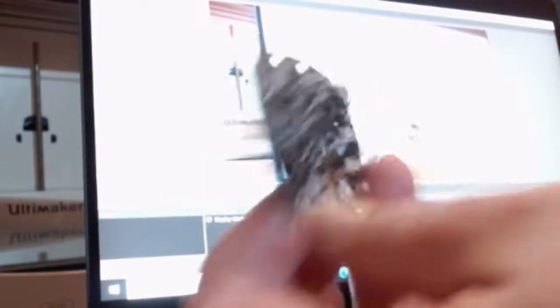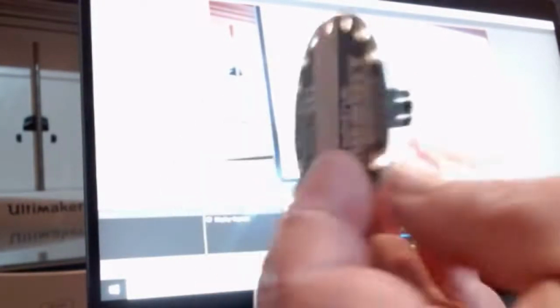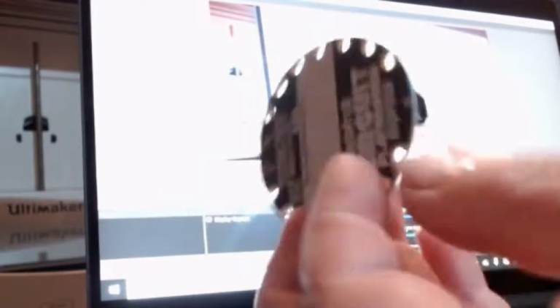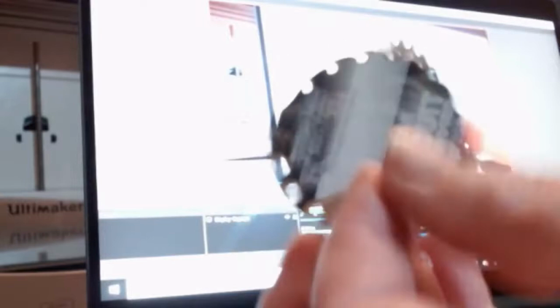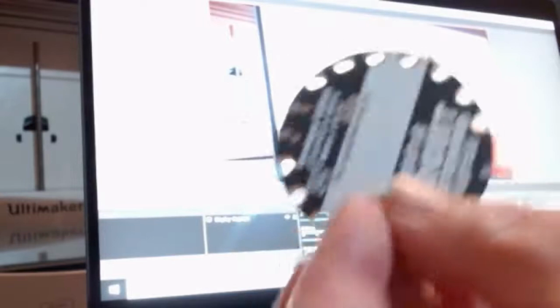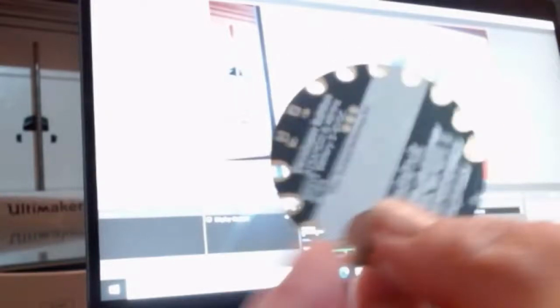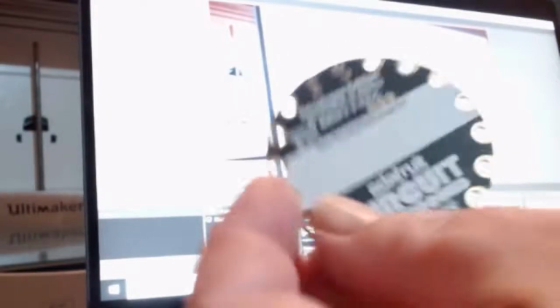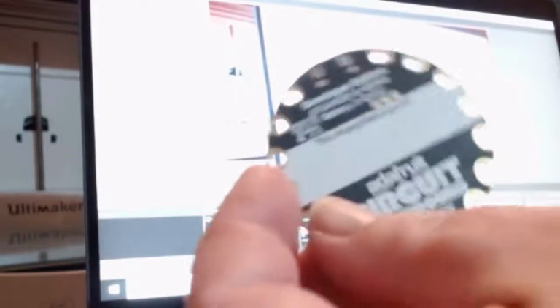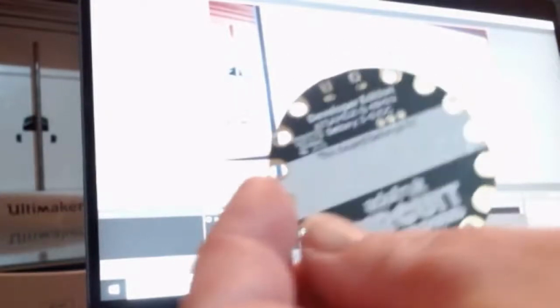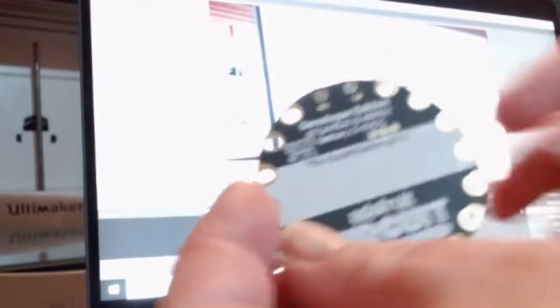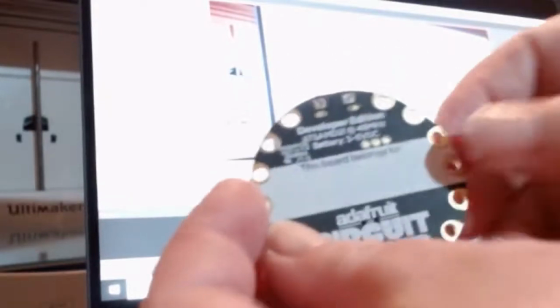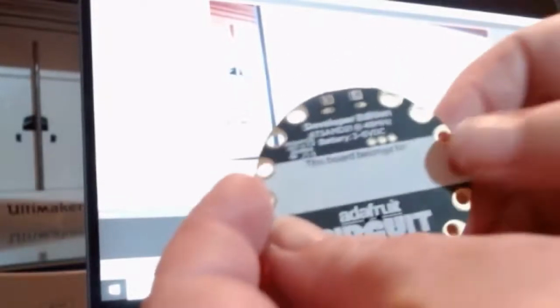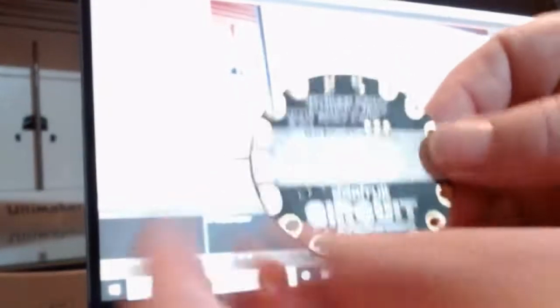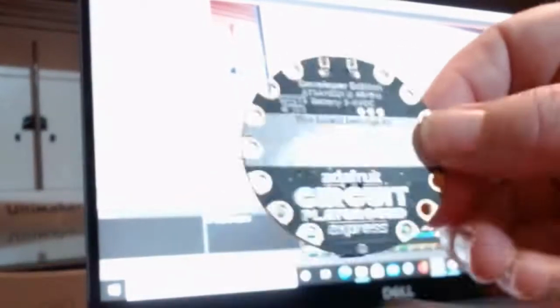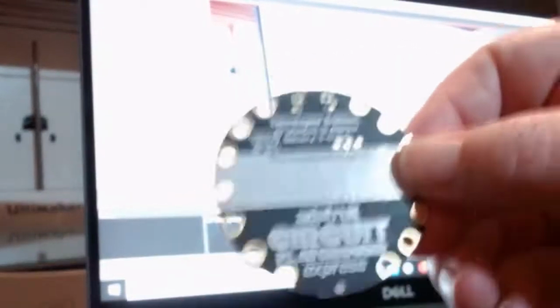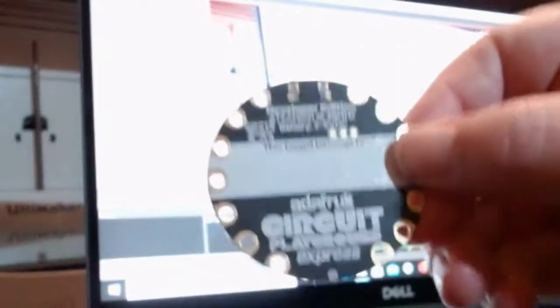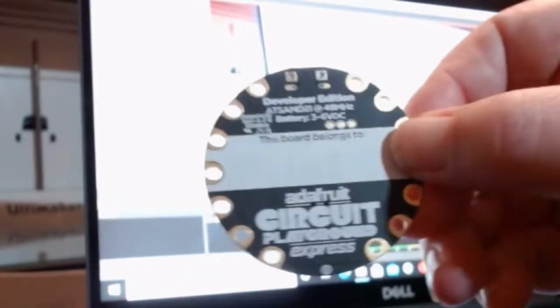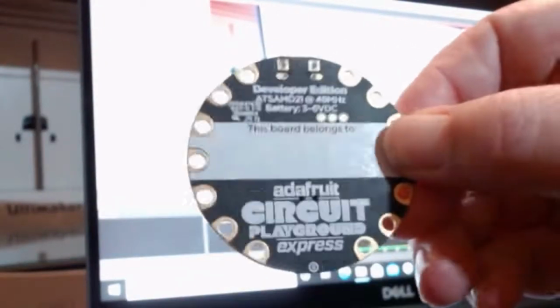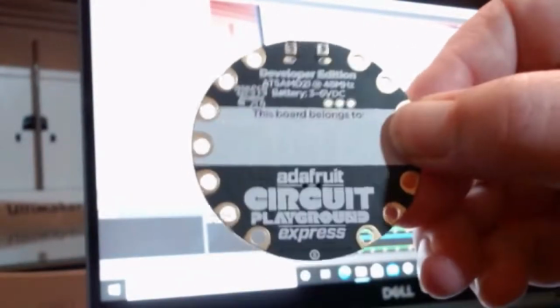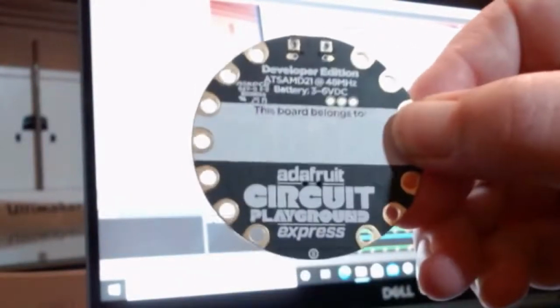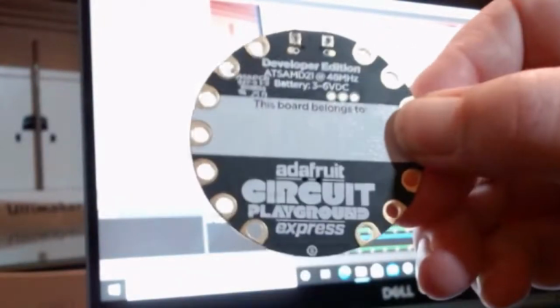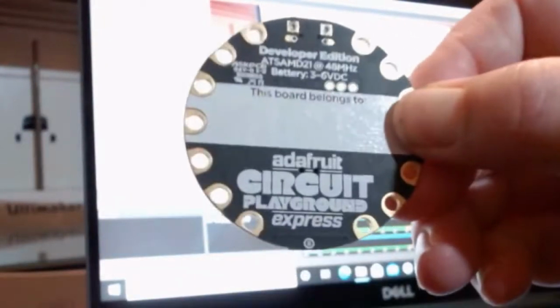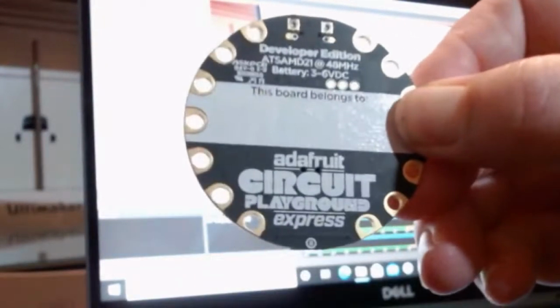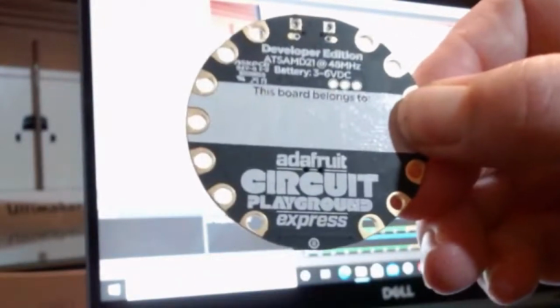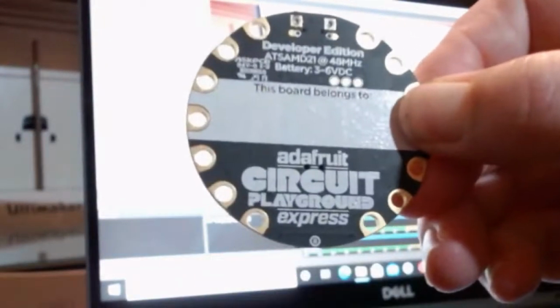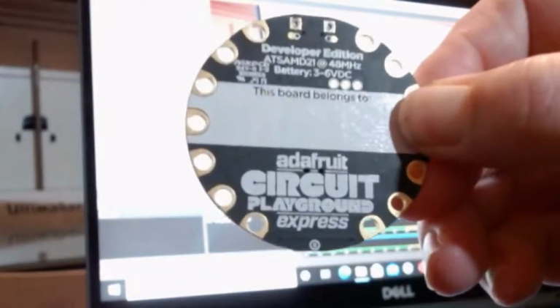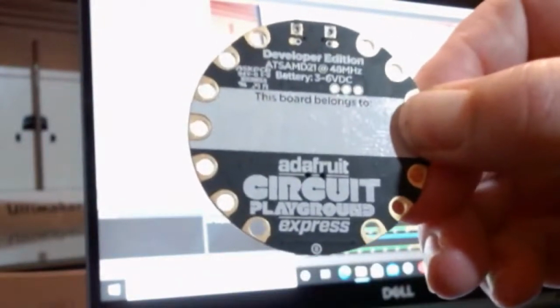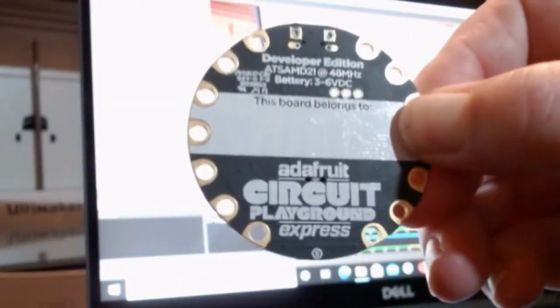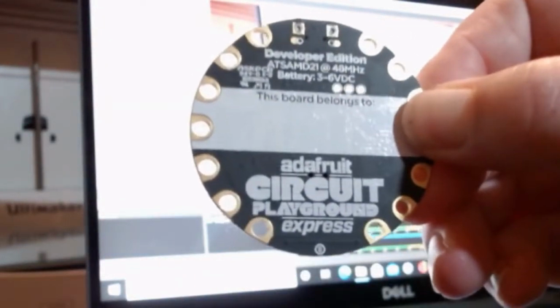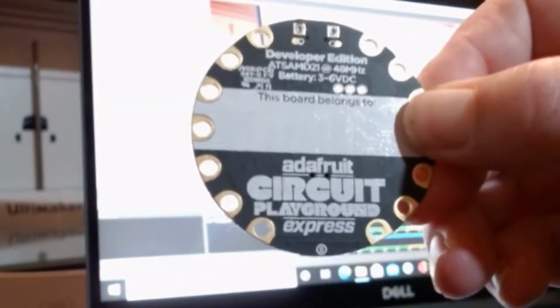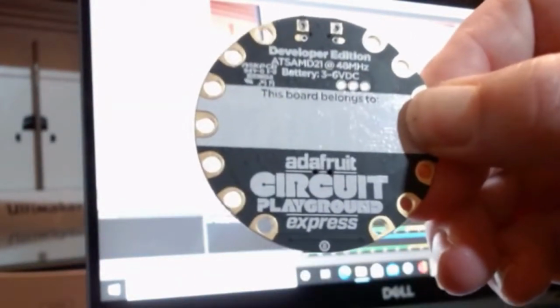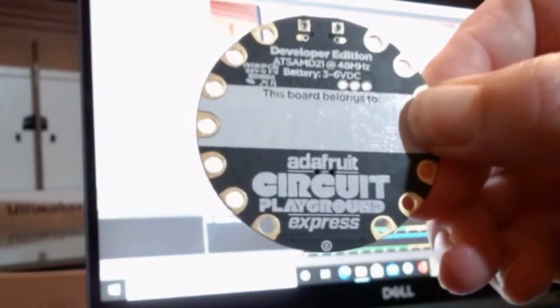Today I'm going to be showing you how you can make music with the Adafruit Circuit Playground Express.